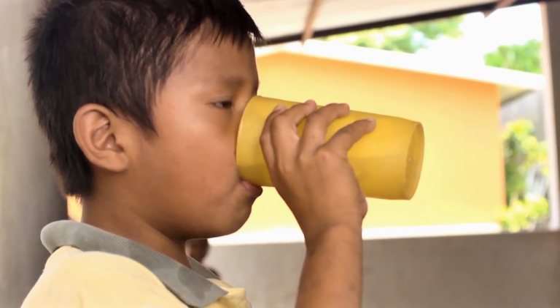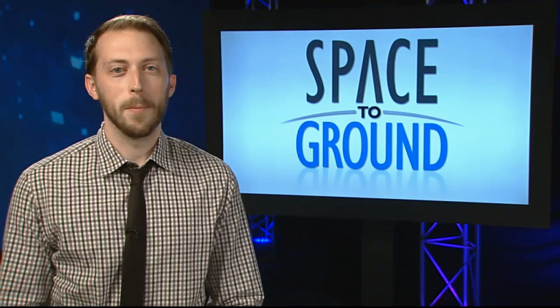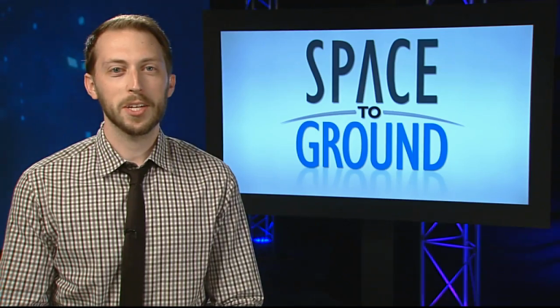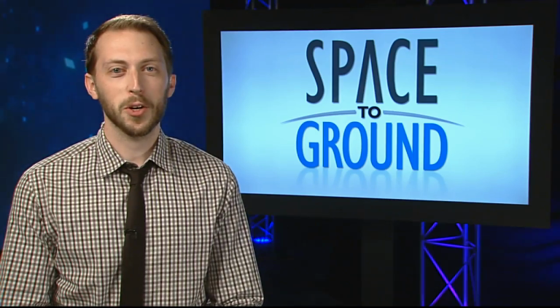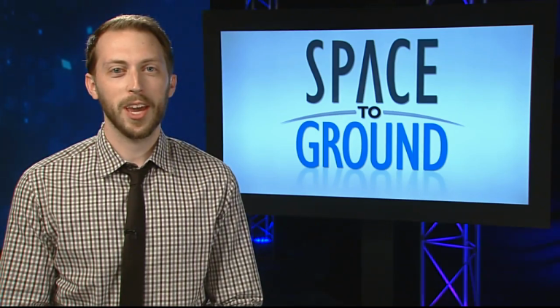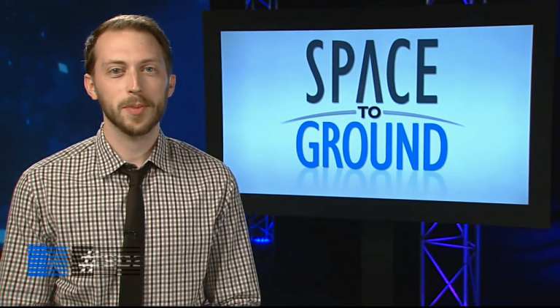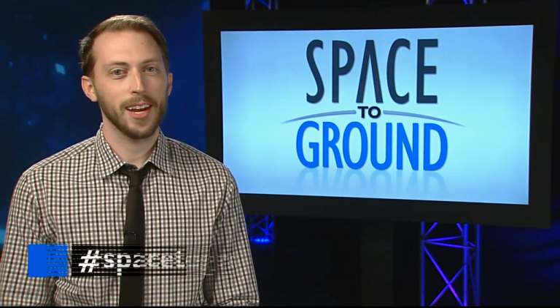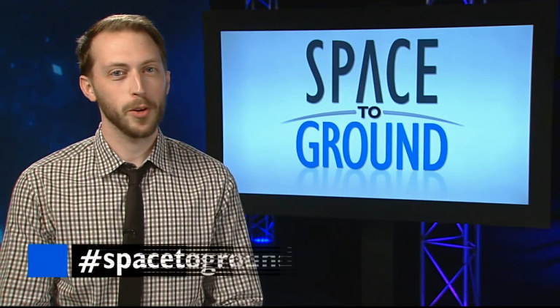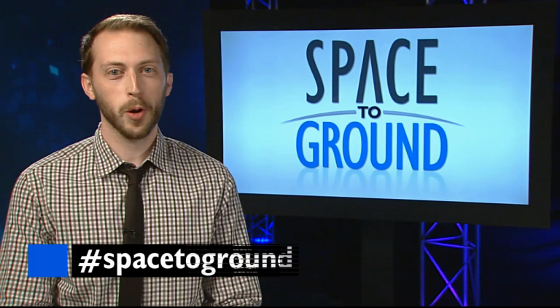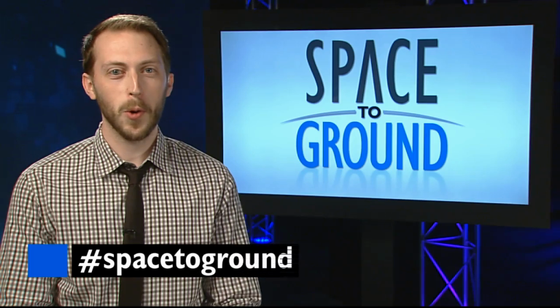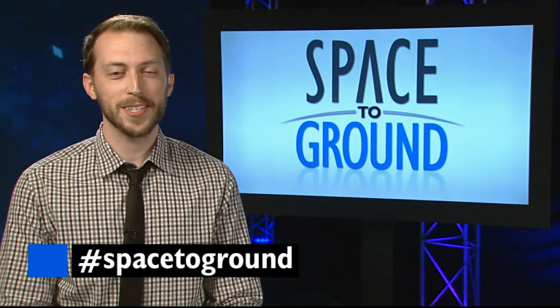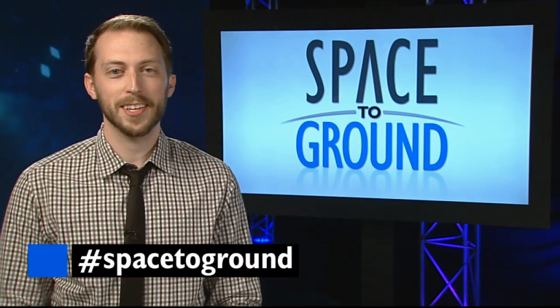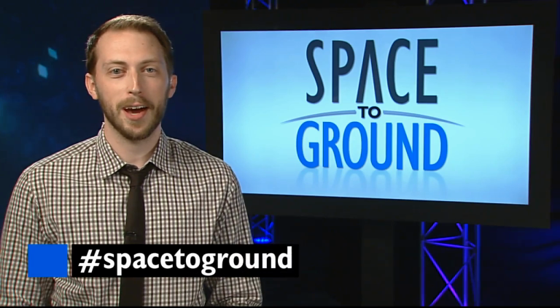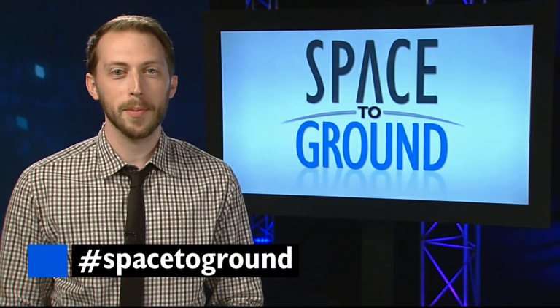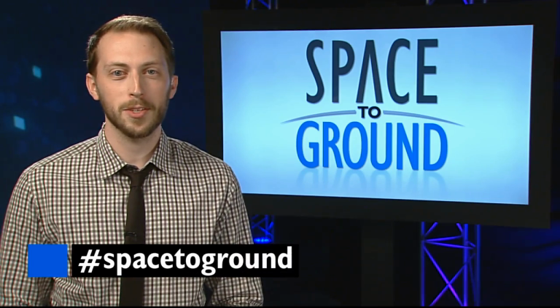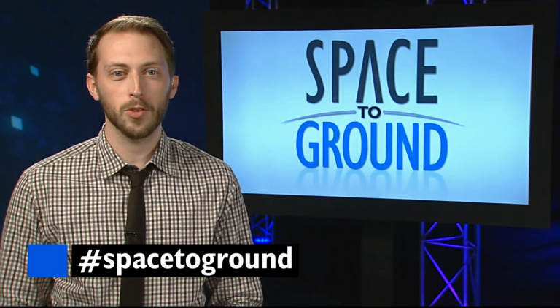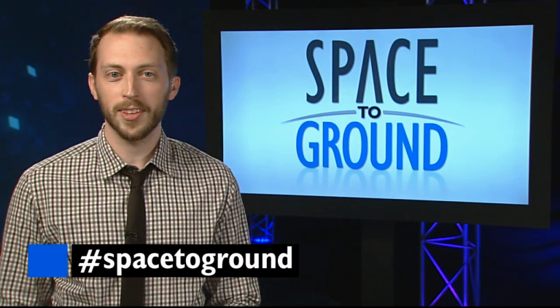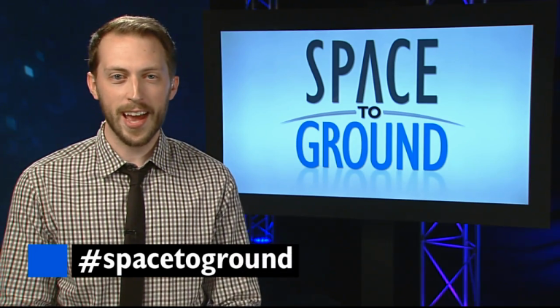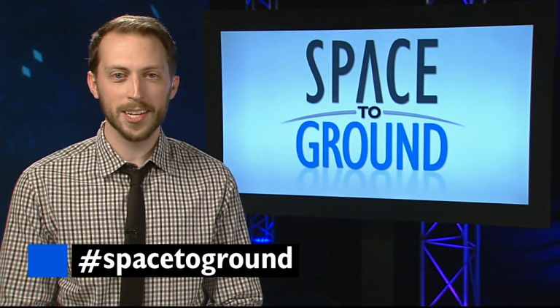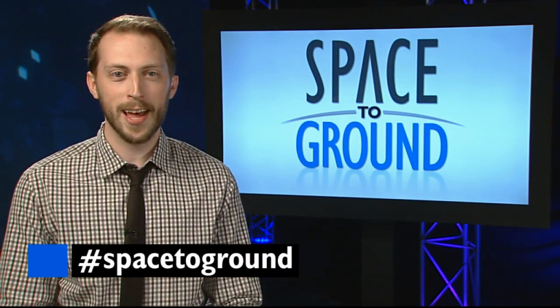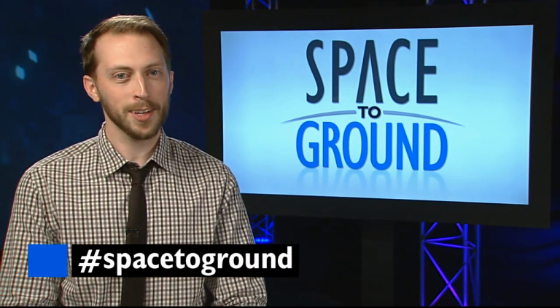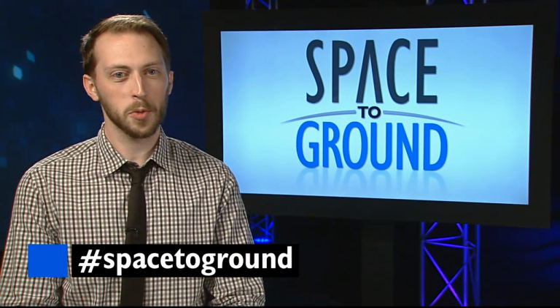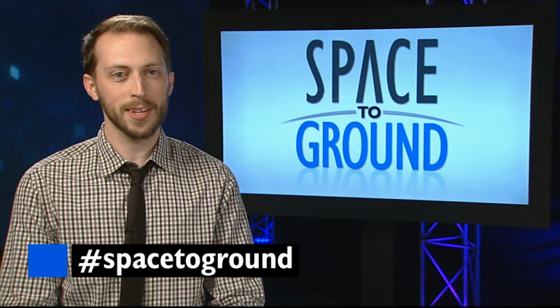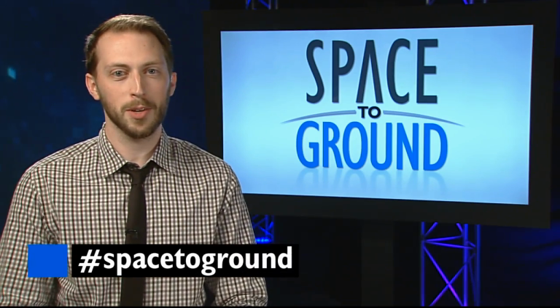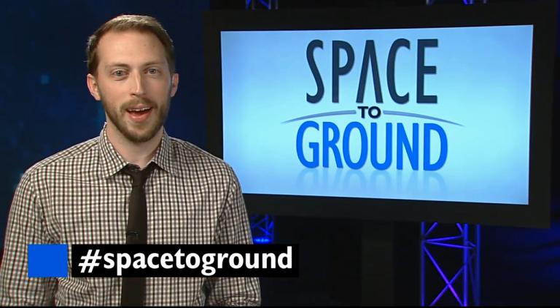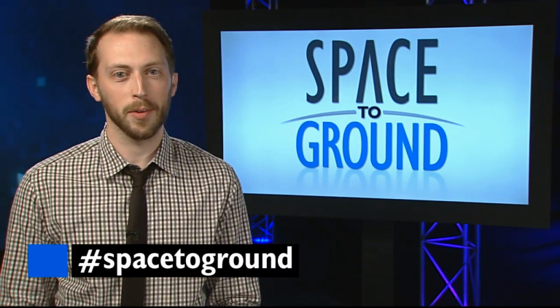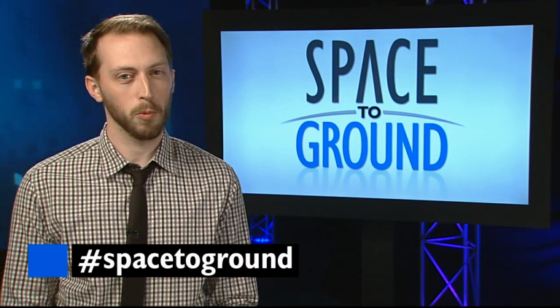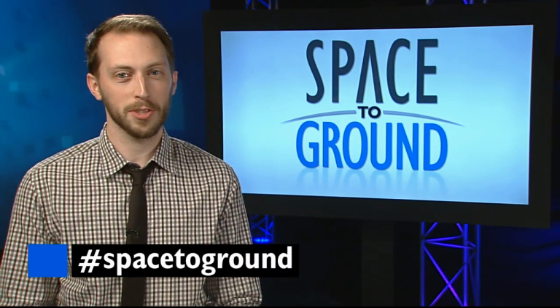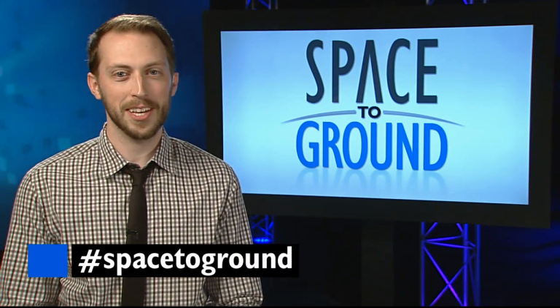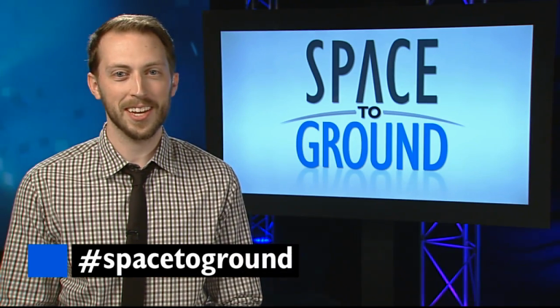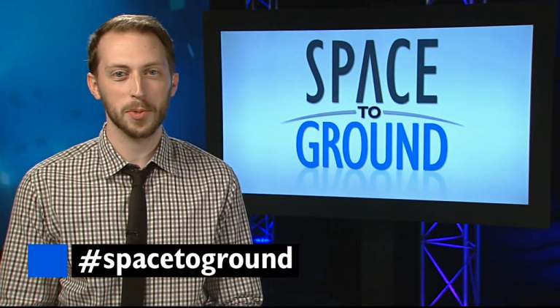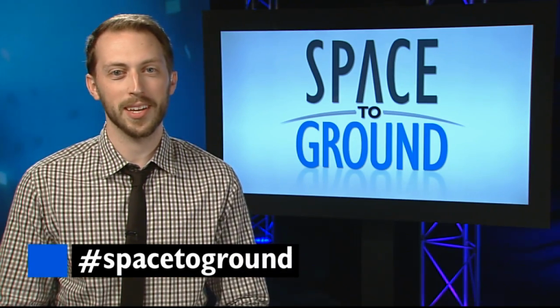Make sure to keep sending your questions and comments using the hashtag SpaceToGround. We'll see you next week.